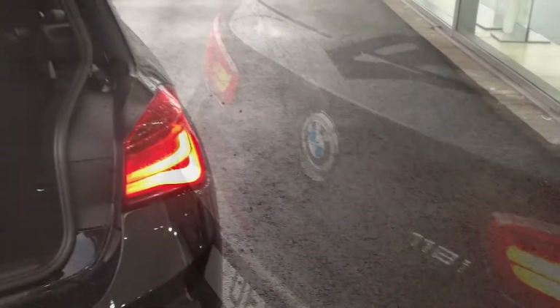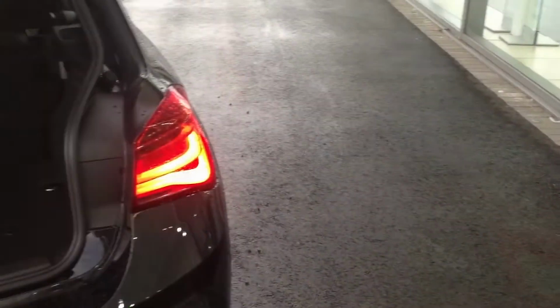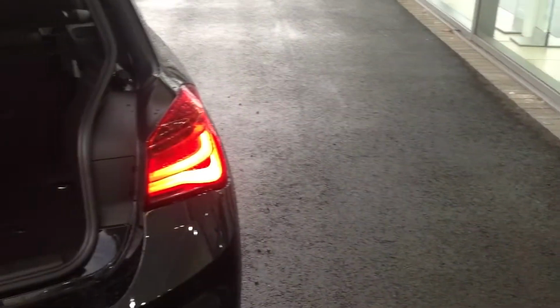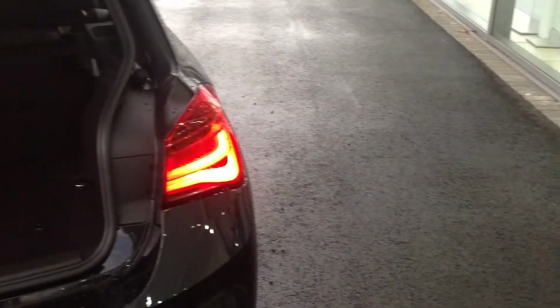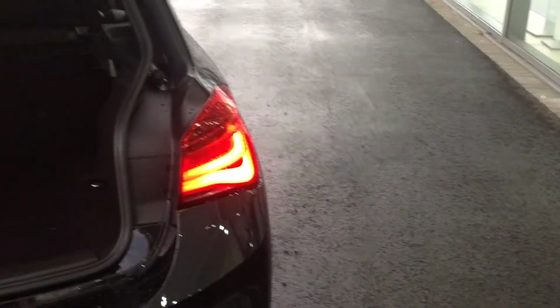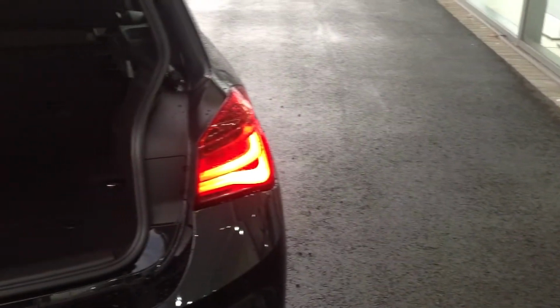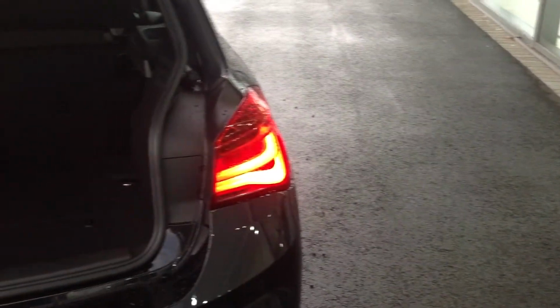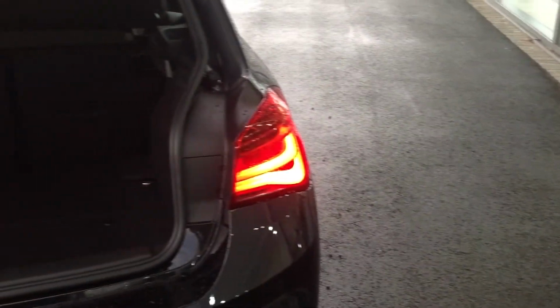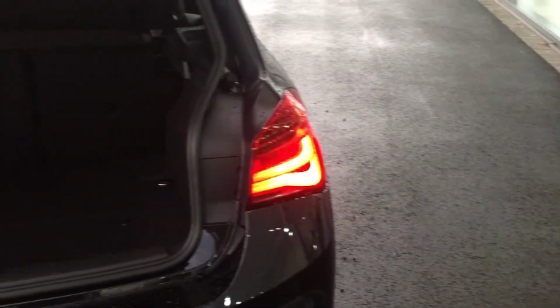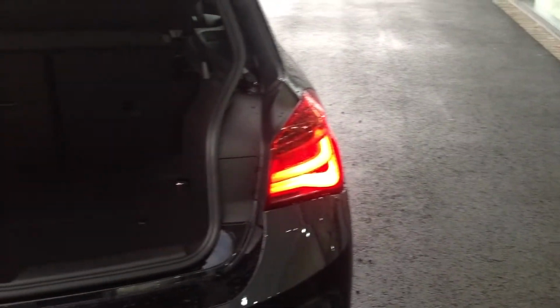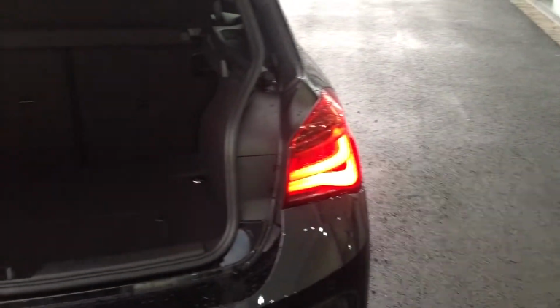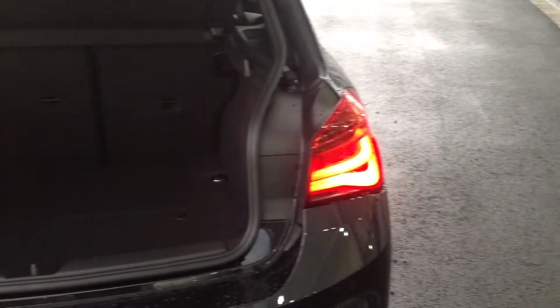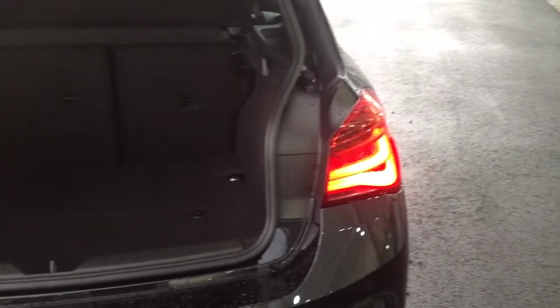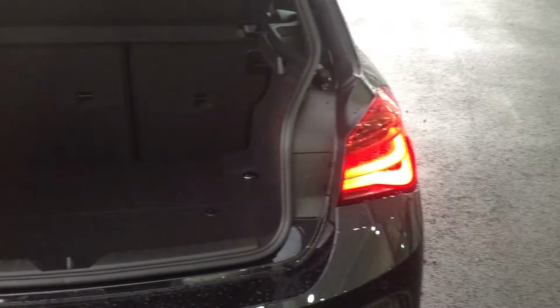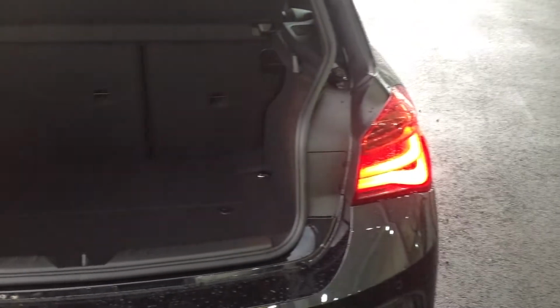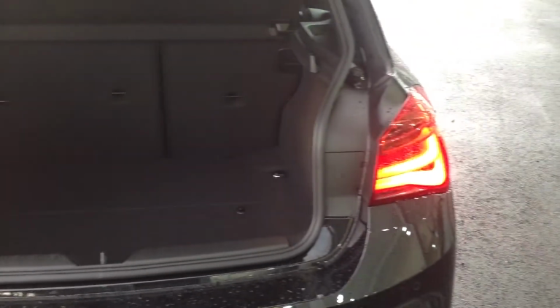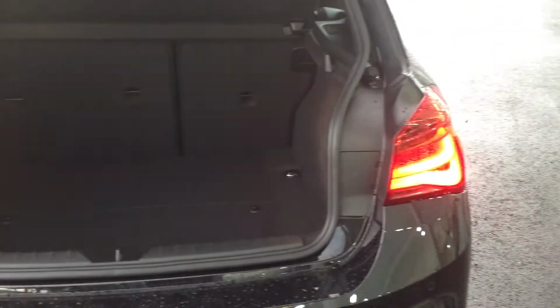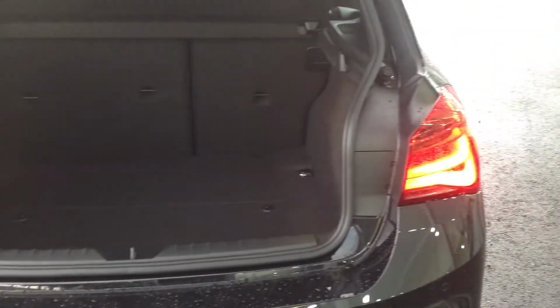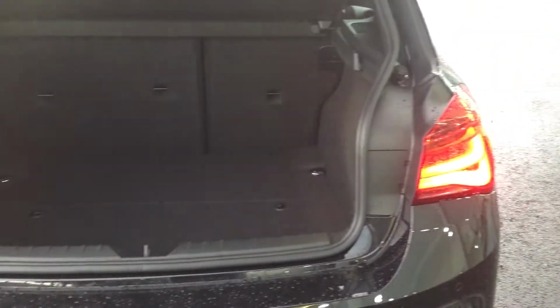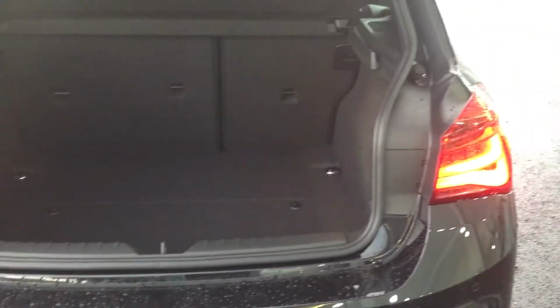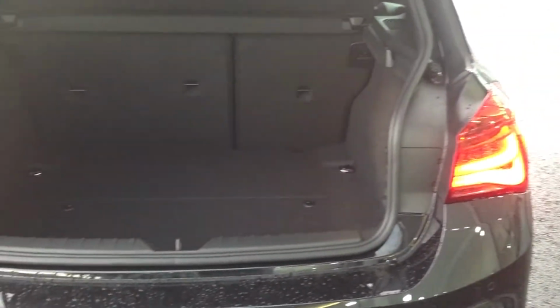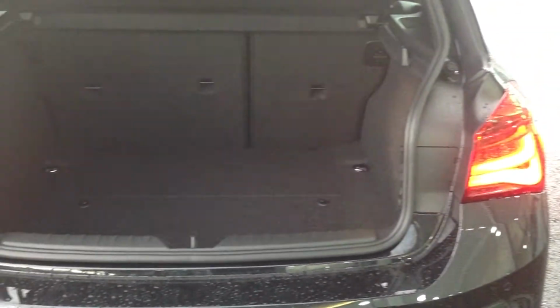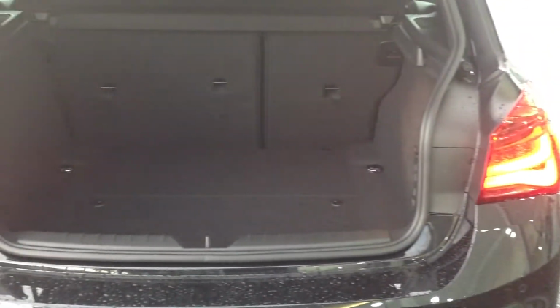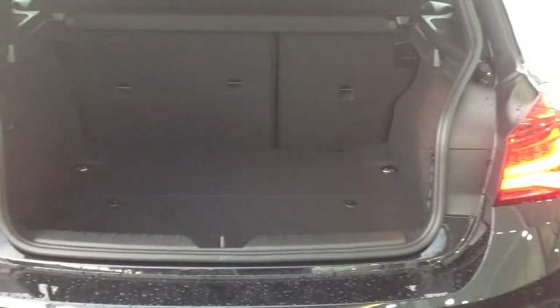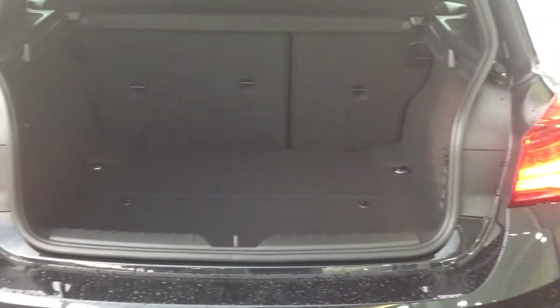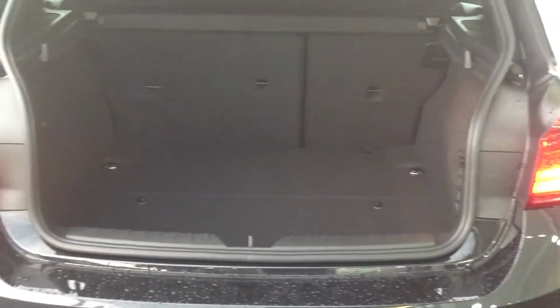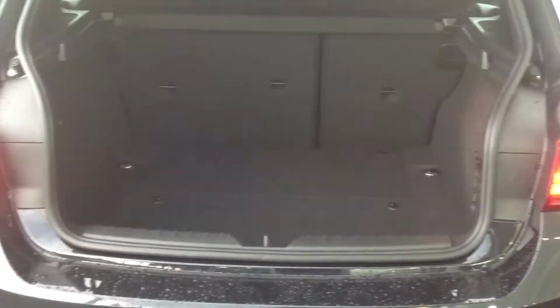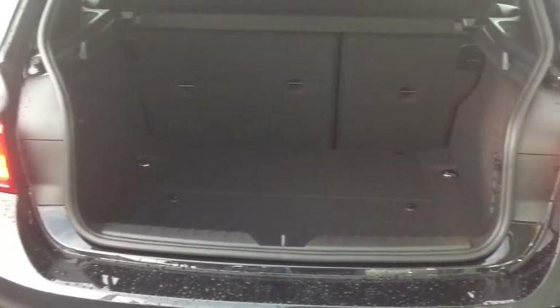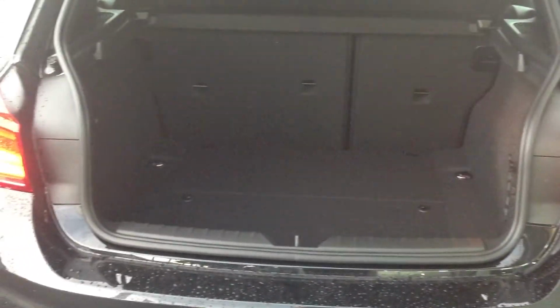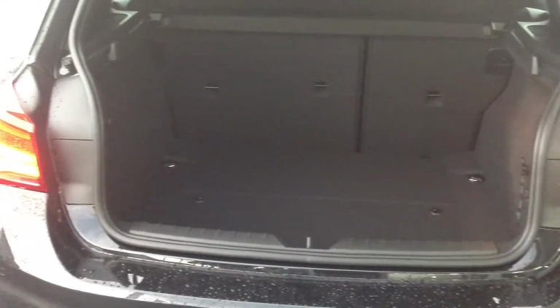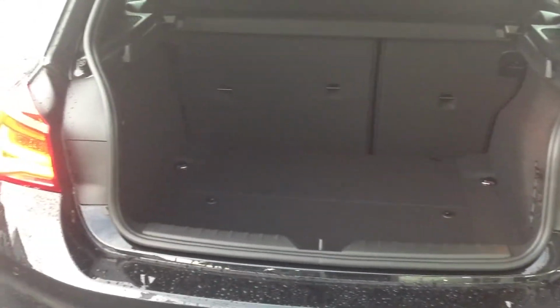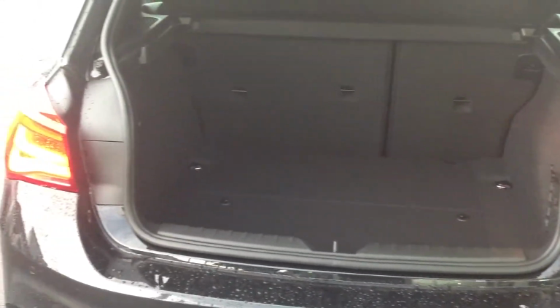Now boot space is not an issue with this car. As you can see, there is more than enough space for your weekly shop.